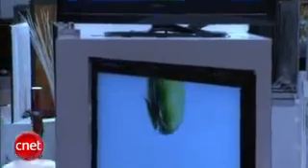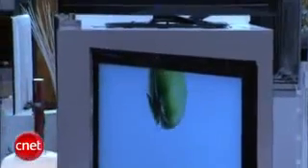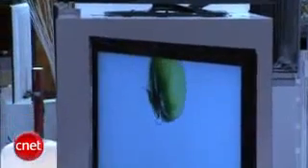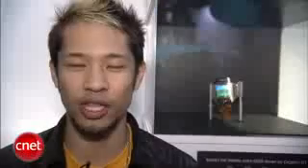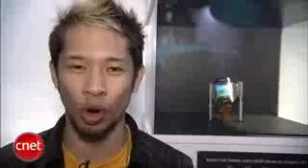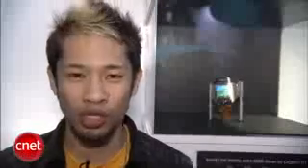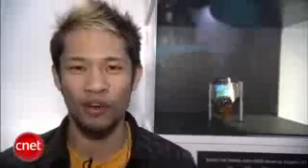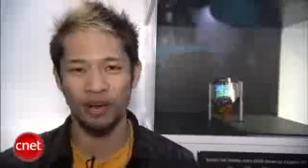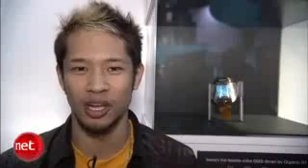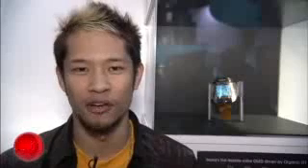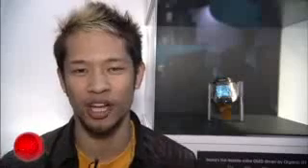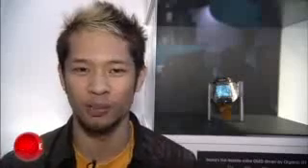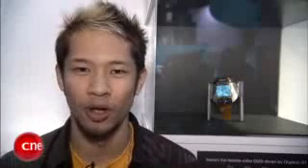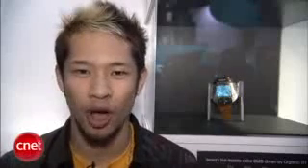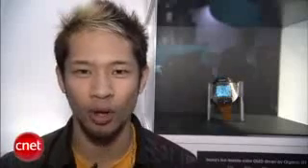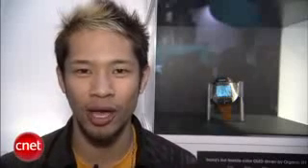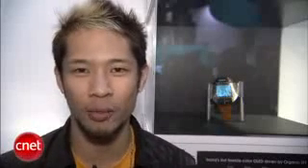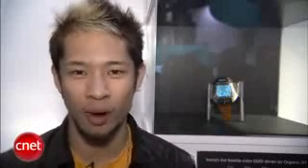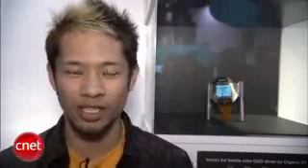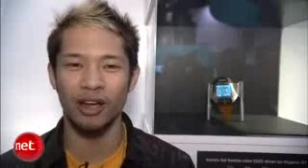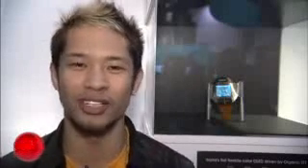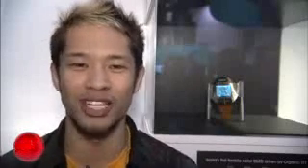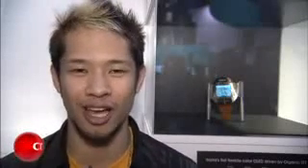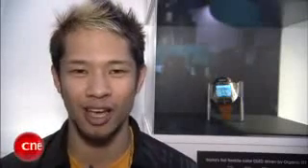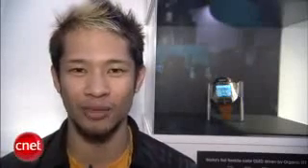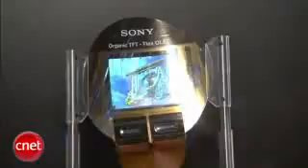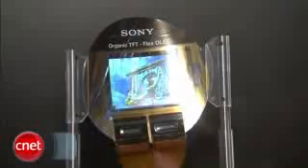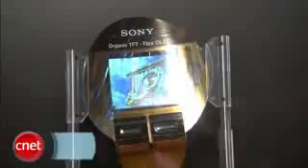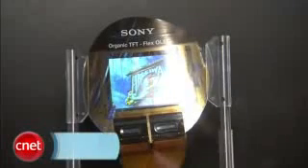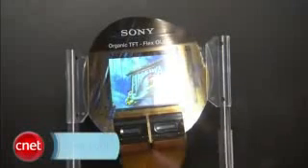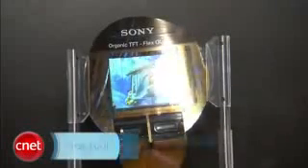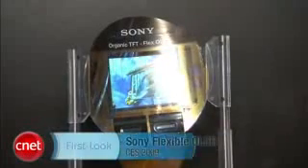So there you have it — the world's first flexible OLED. Brian Tong here at CNET.com, CES 2009.